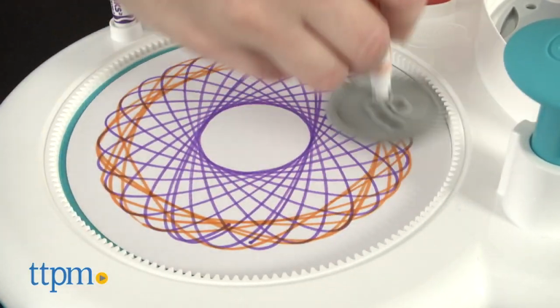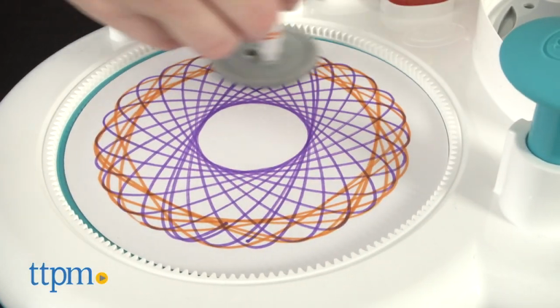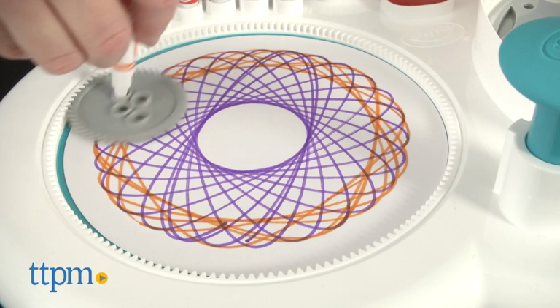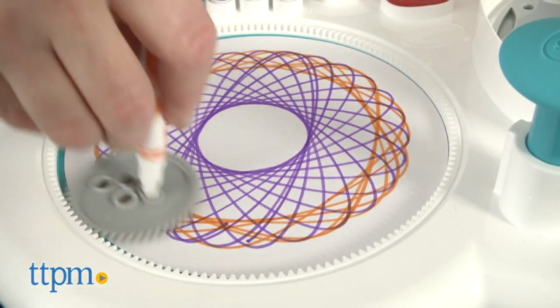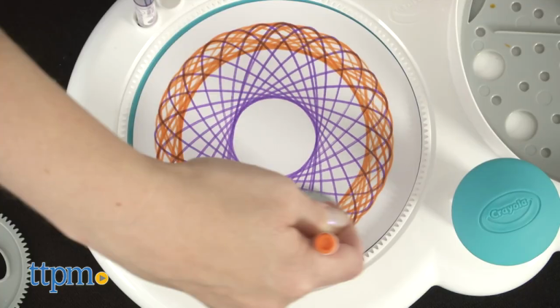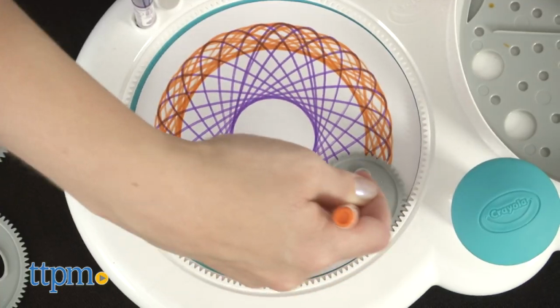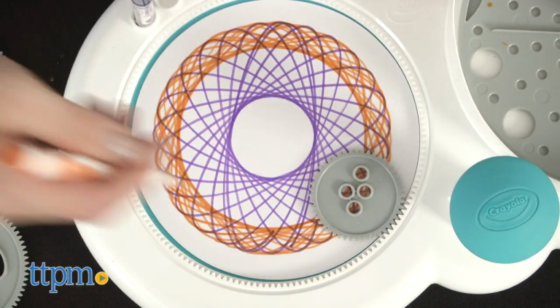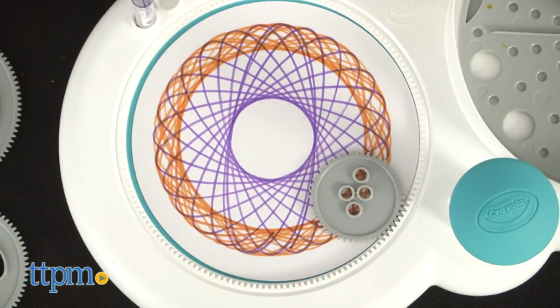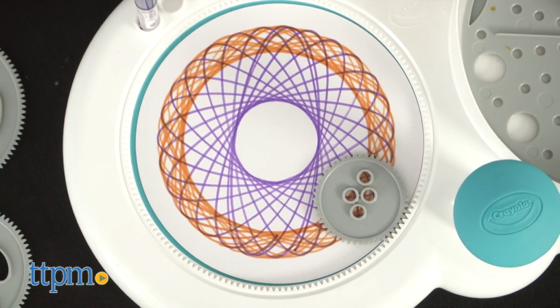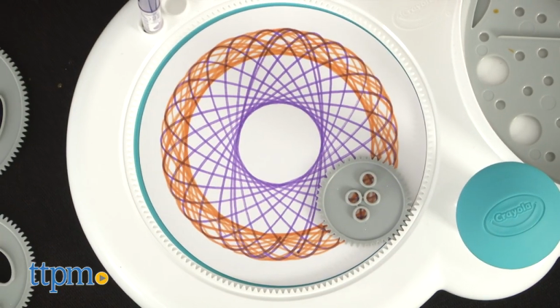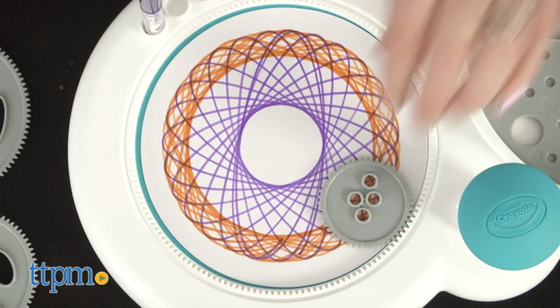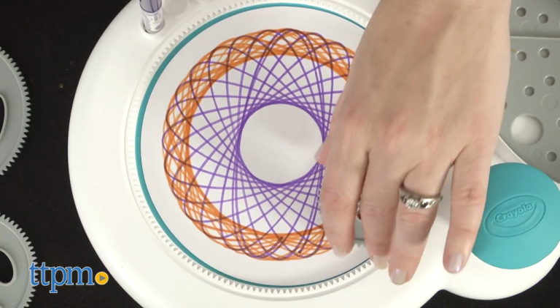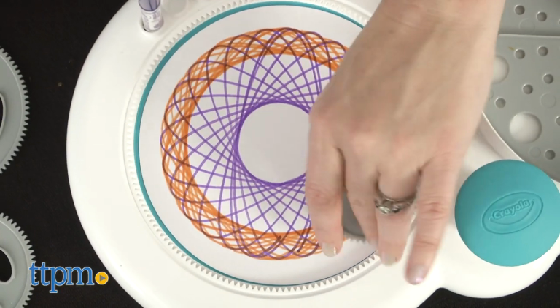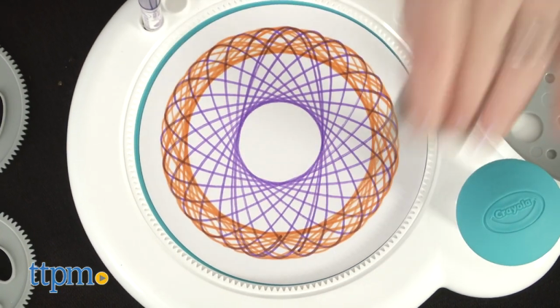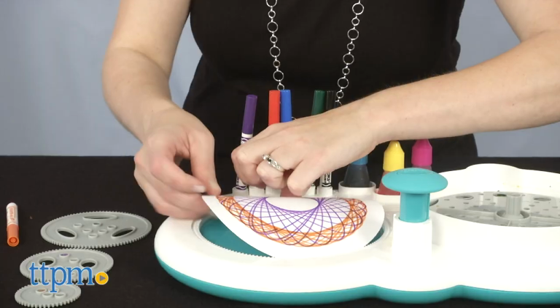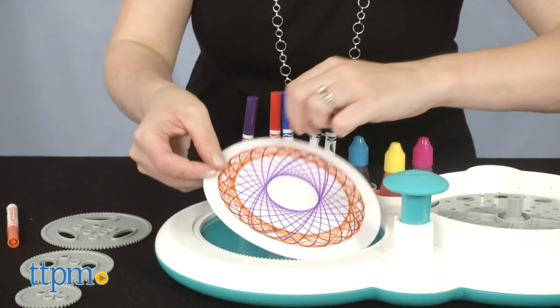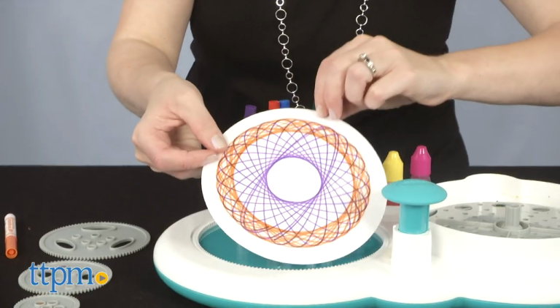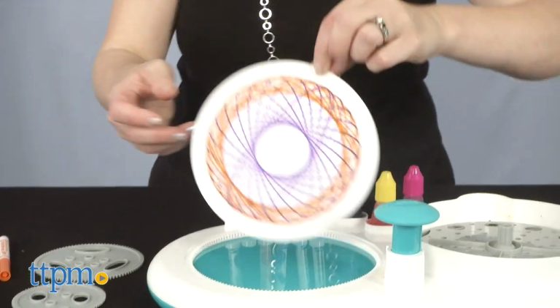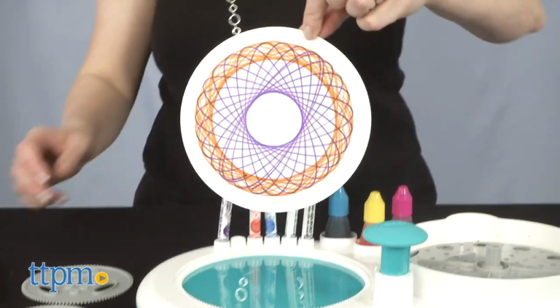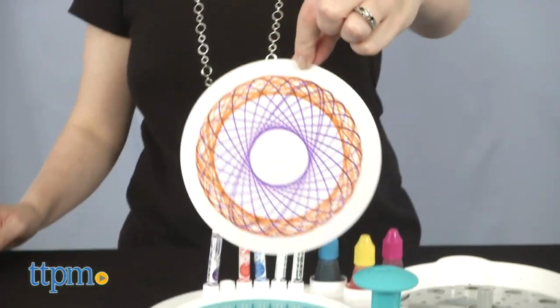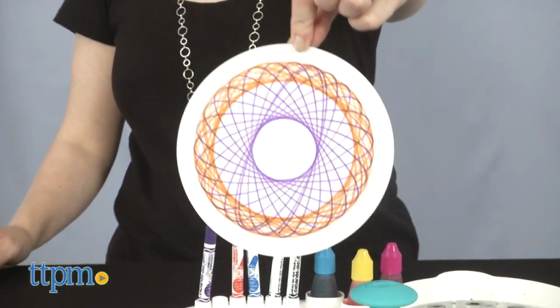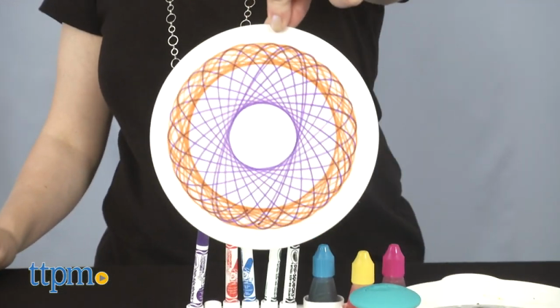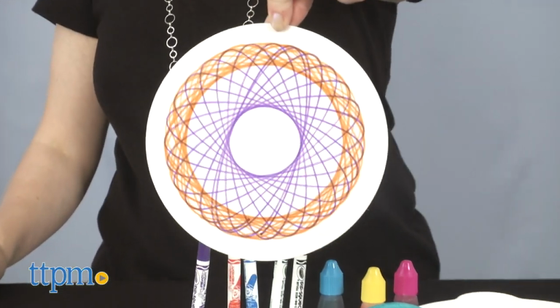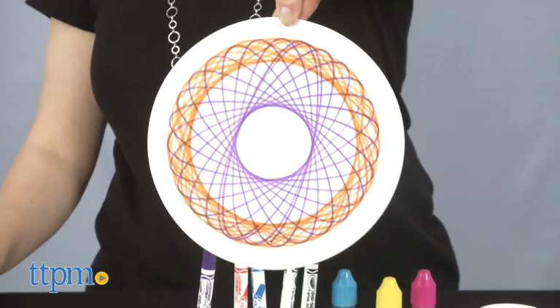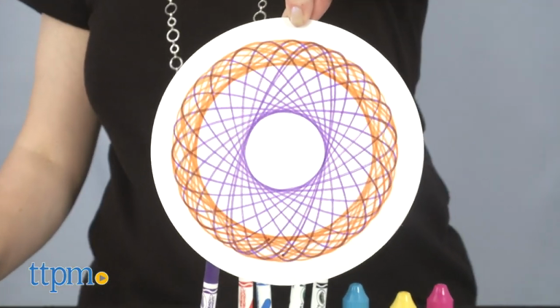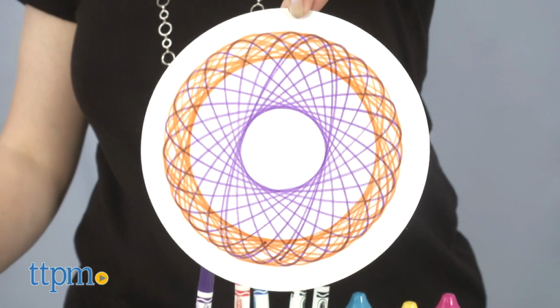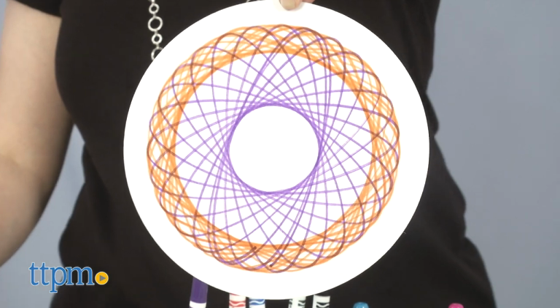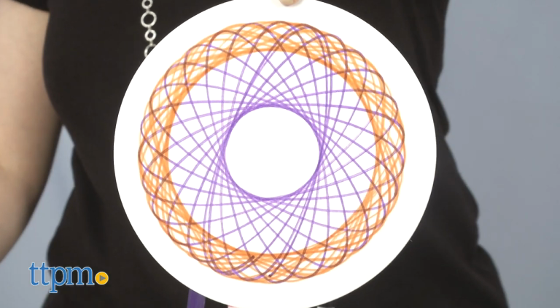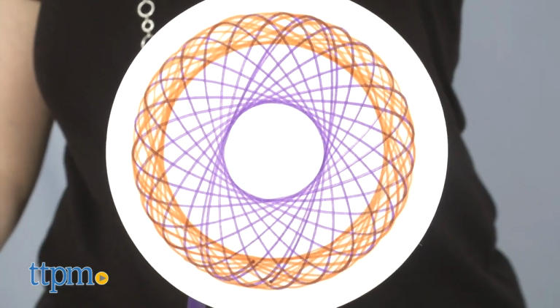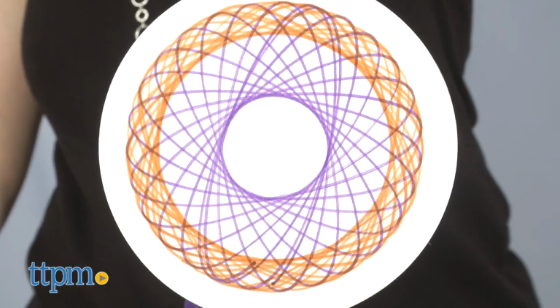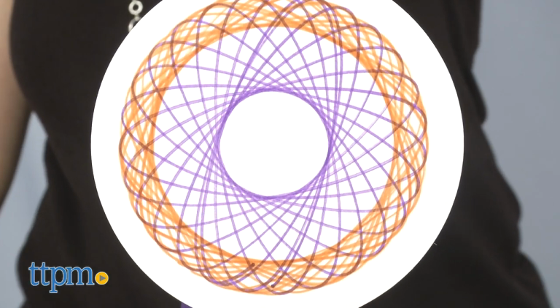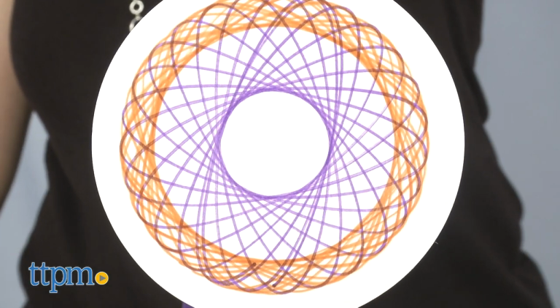This is really easy to do, and results in cool looking geometric art that kids will definitely want to hang on the fridge. I know that's where mine's going.